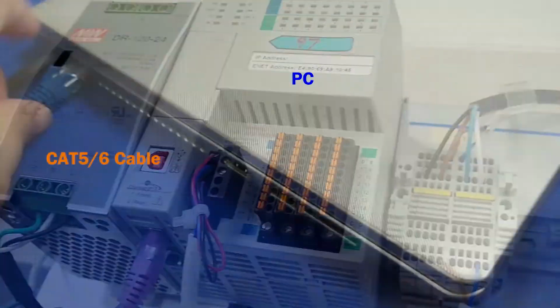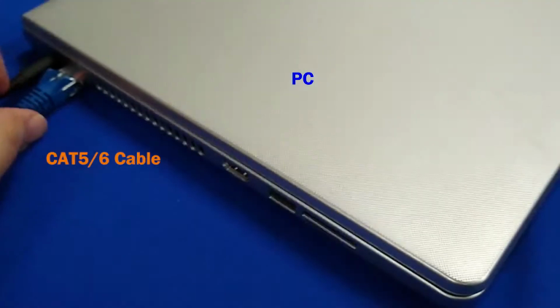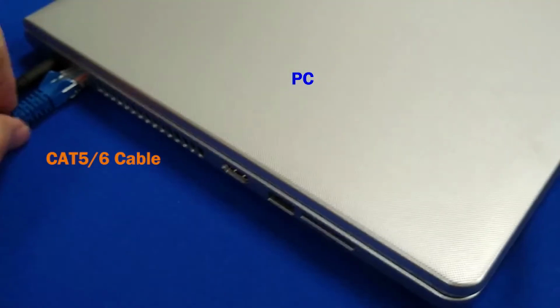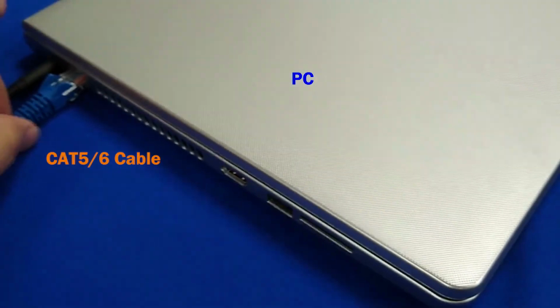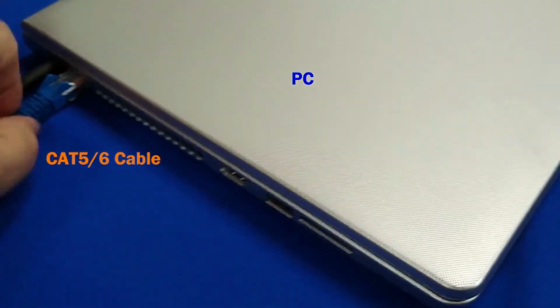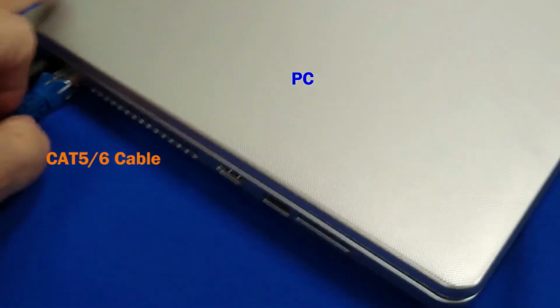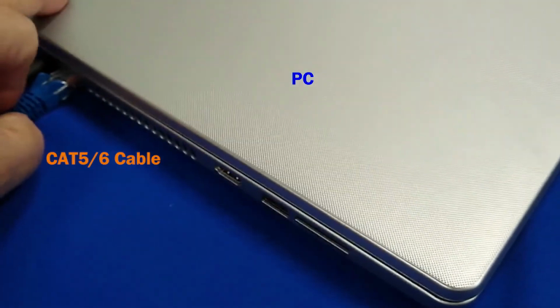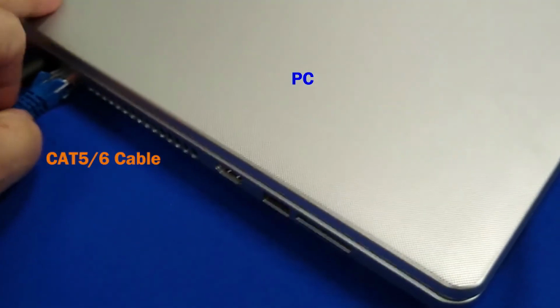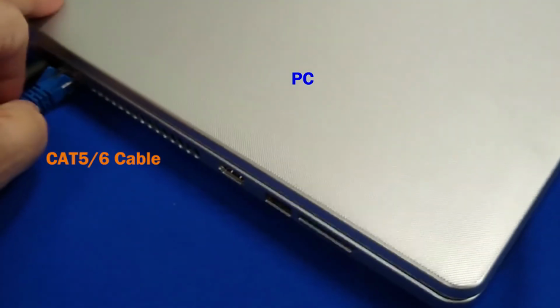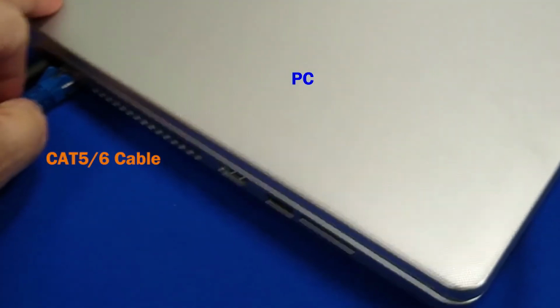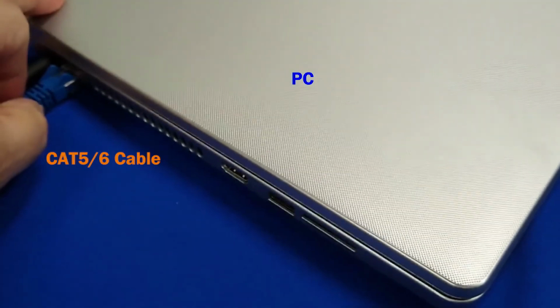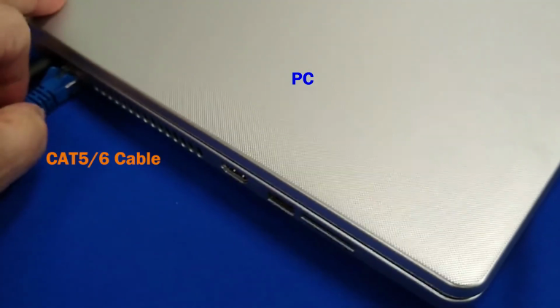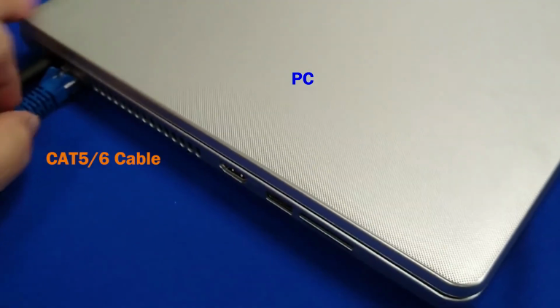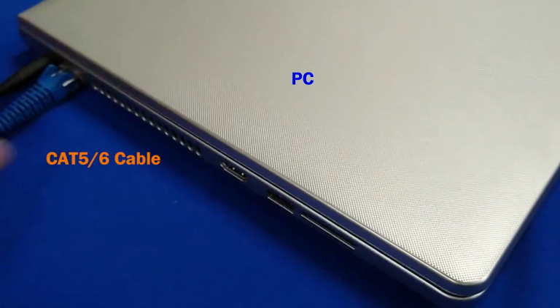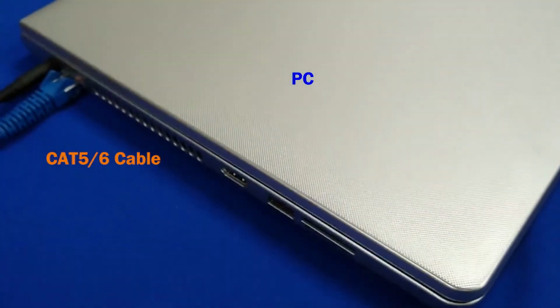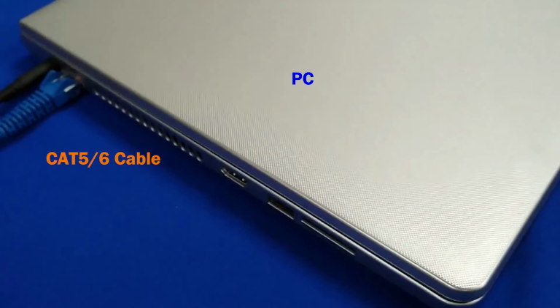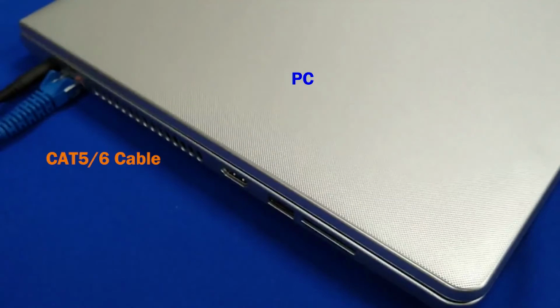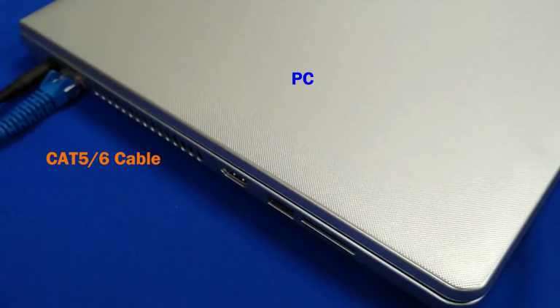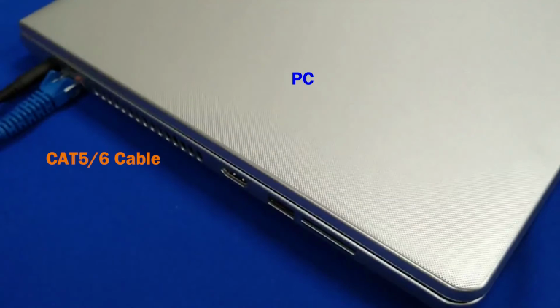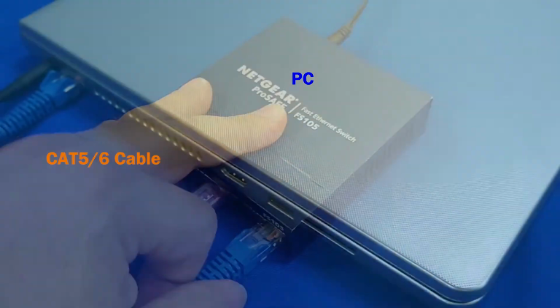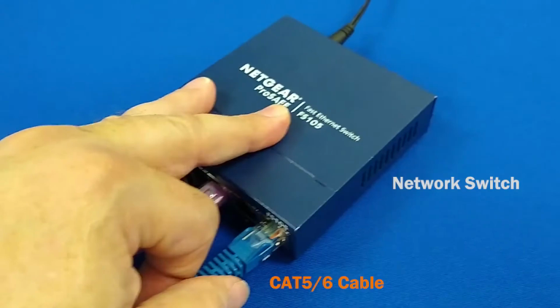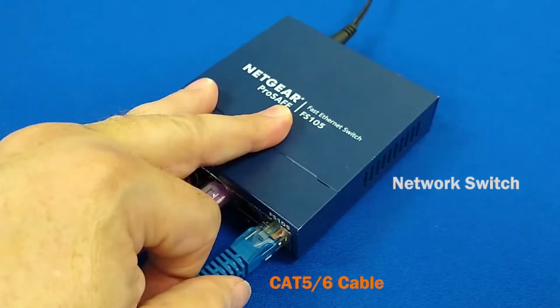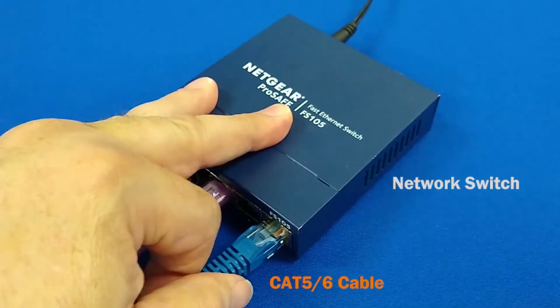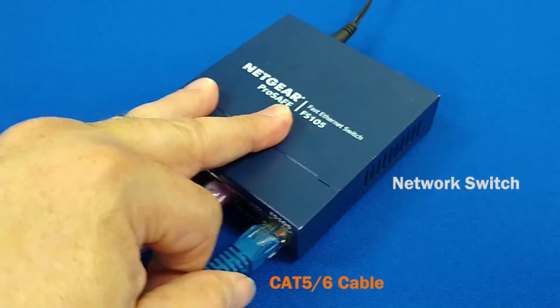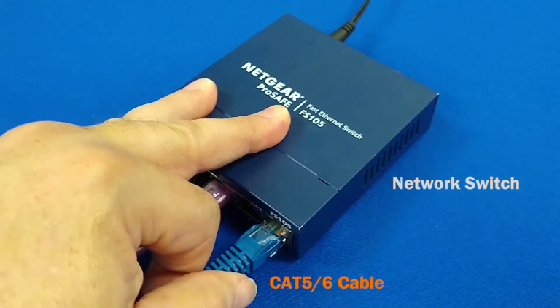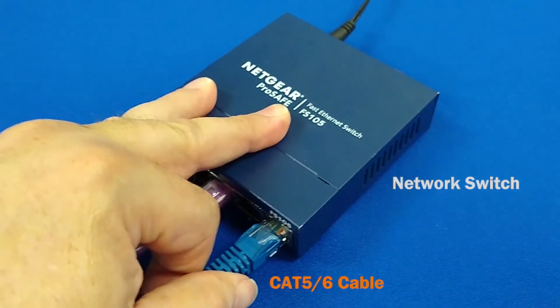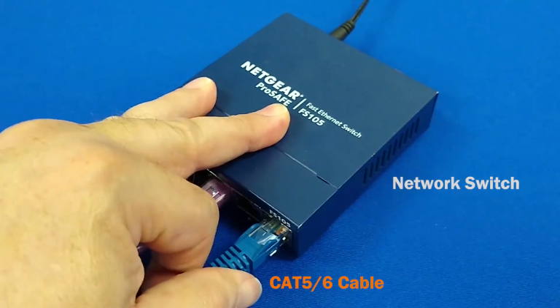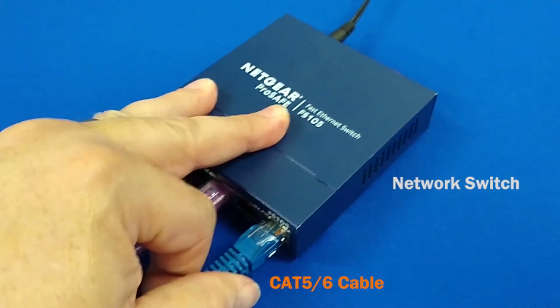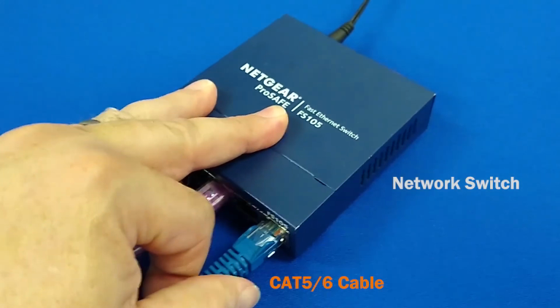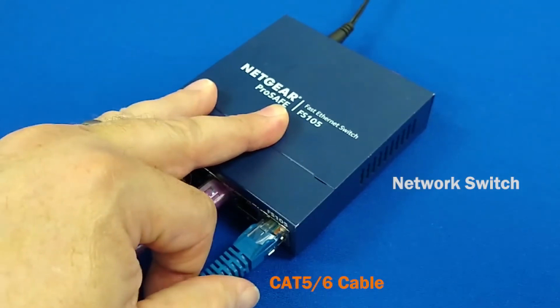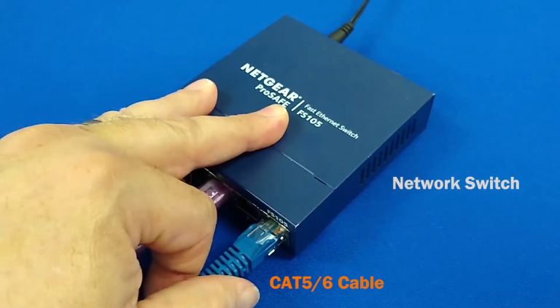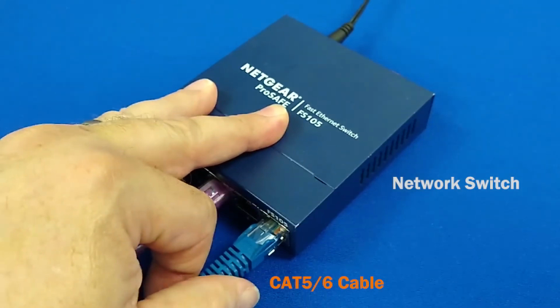Connect the PC to the network with its Ethernet port and plug the other end into the switch.